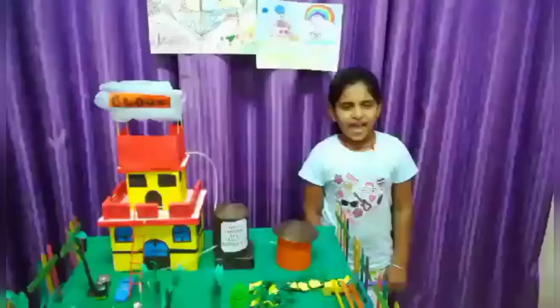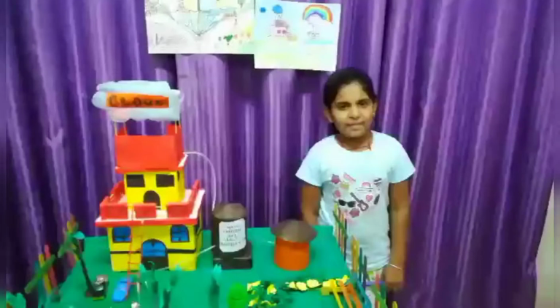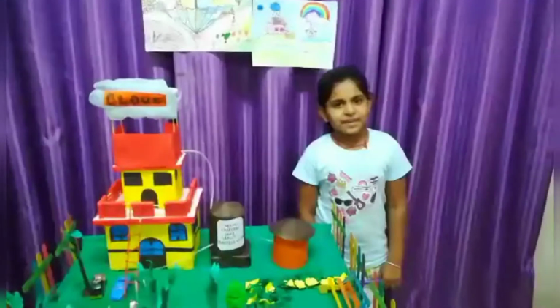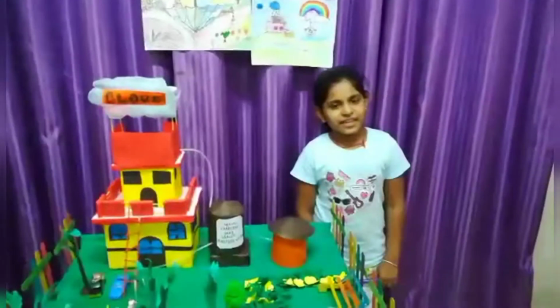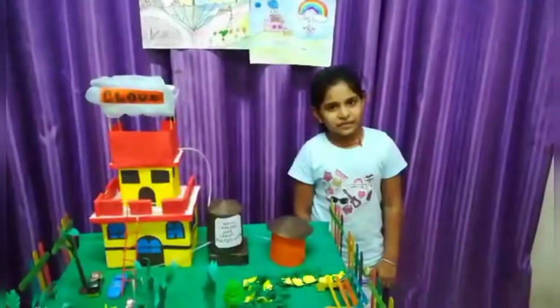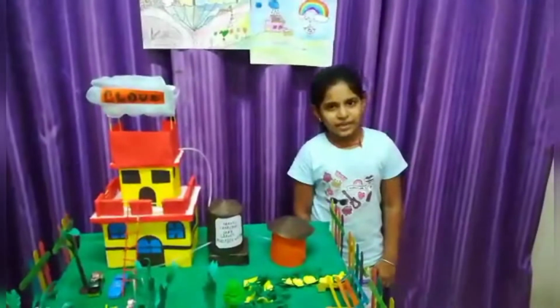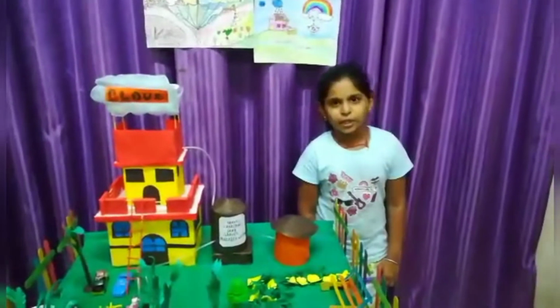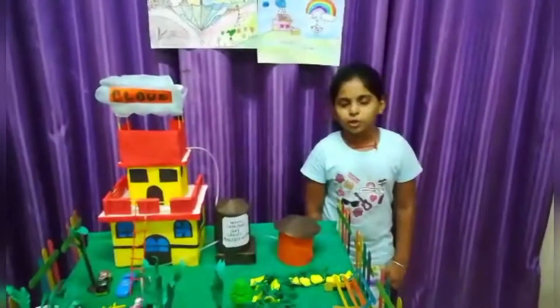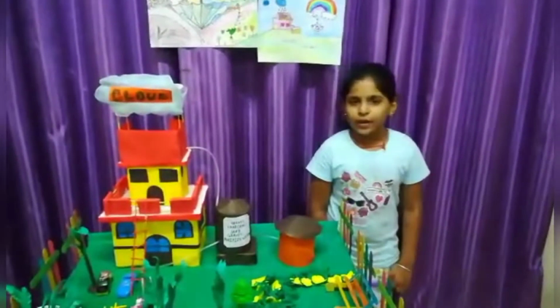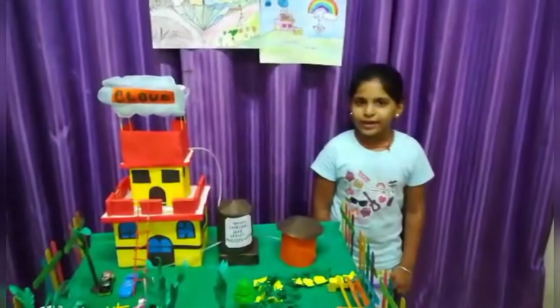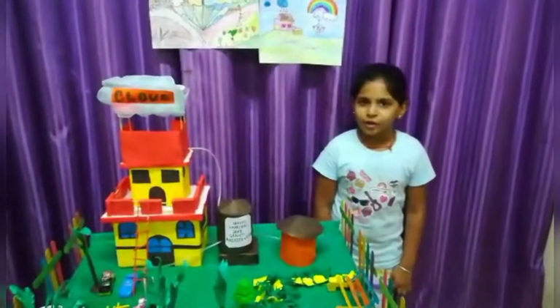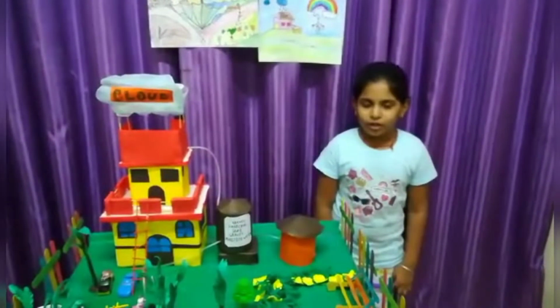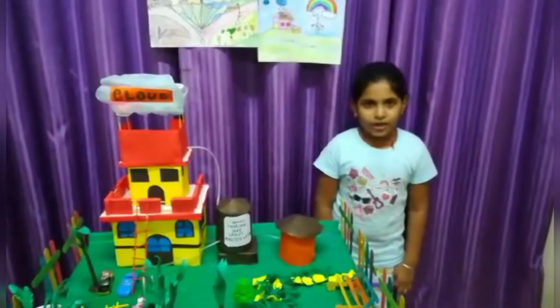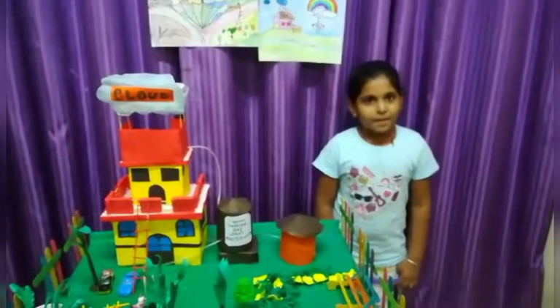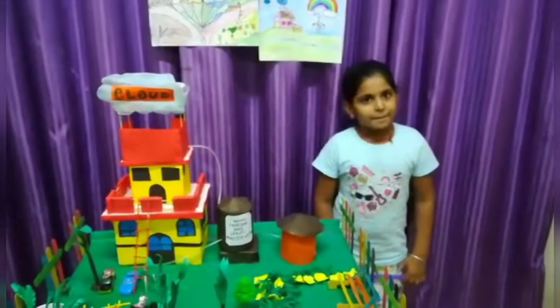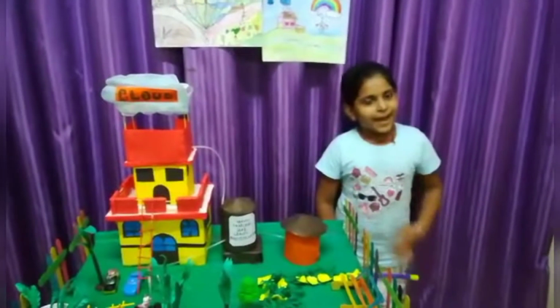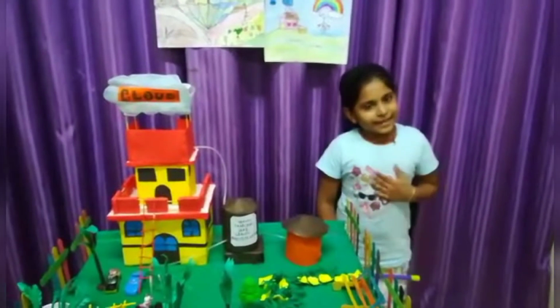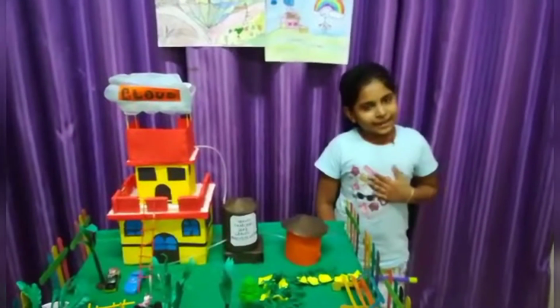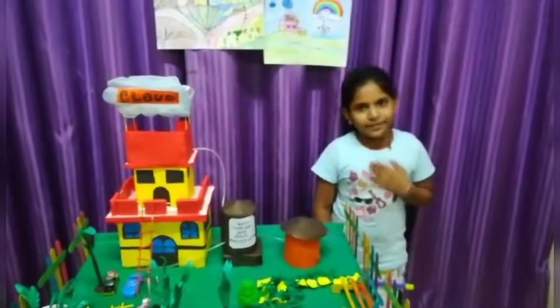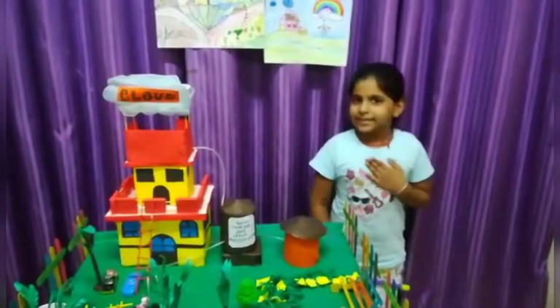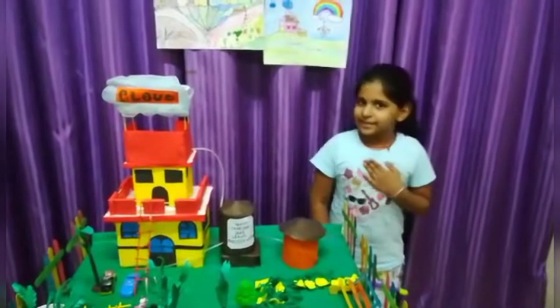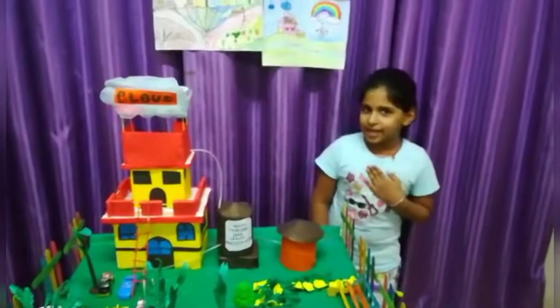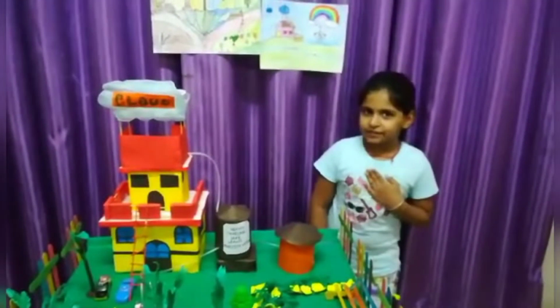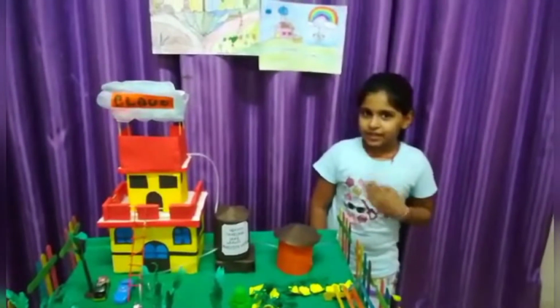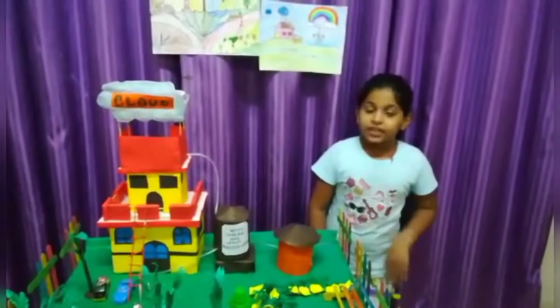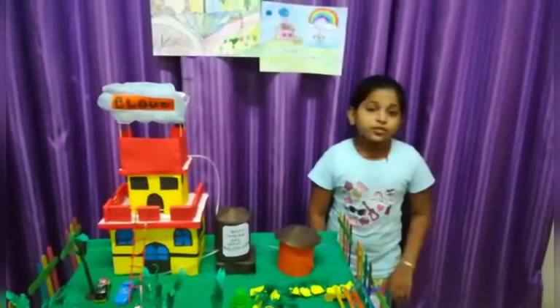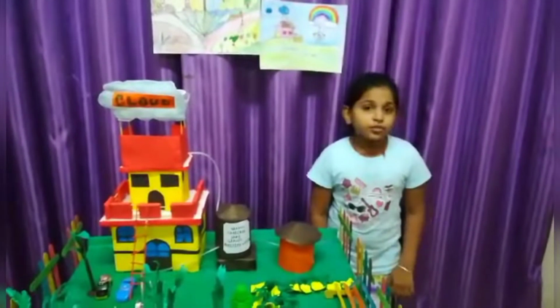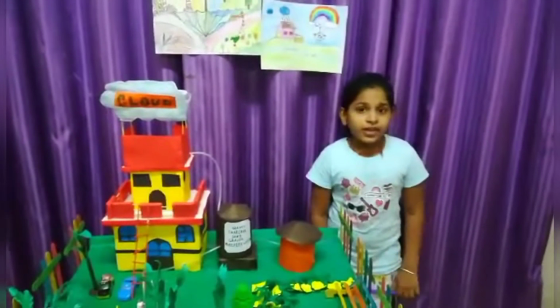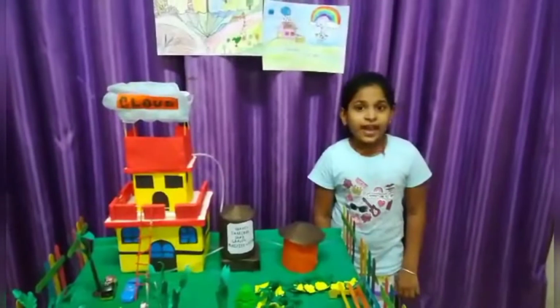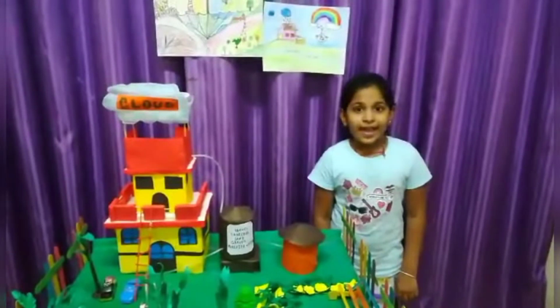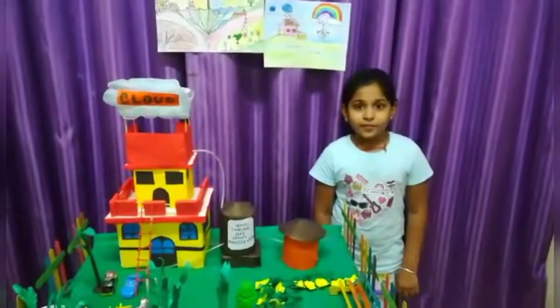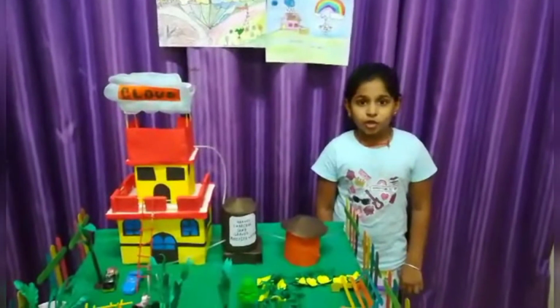Hello everyone, today I am going to demonstrate about rainwater harvesting.